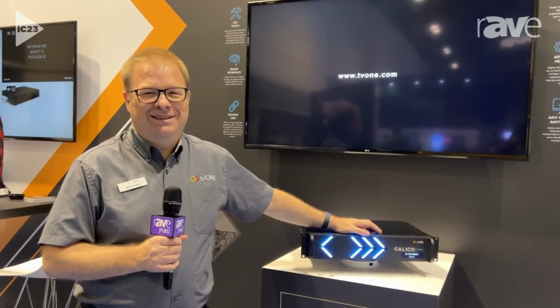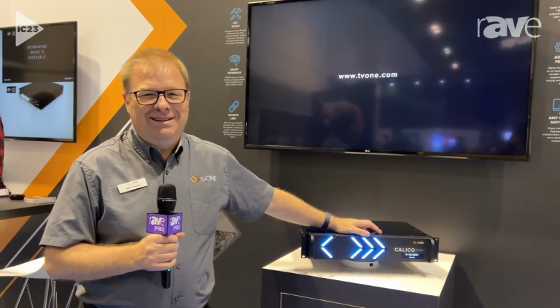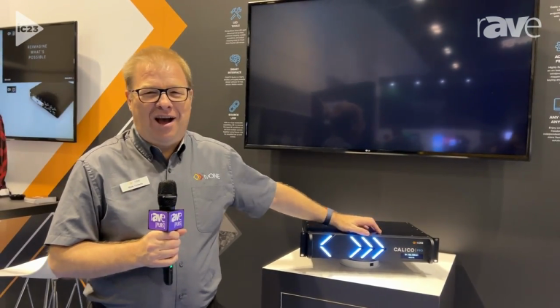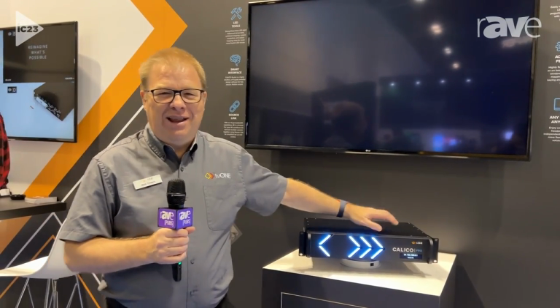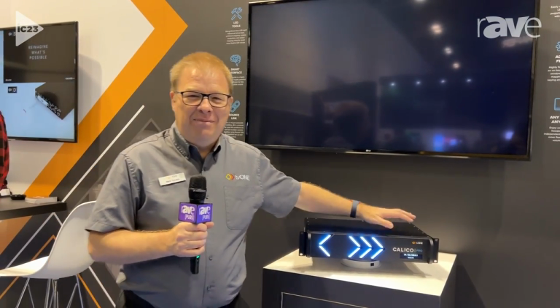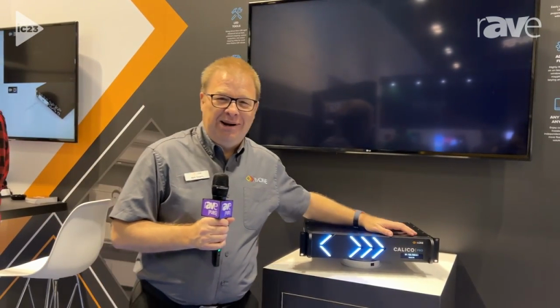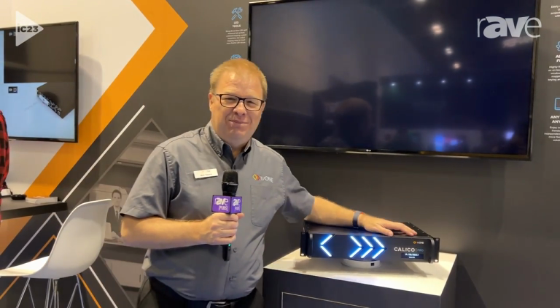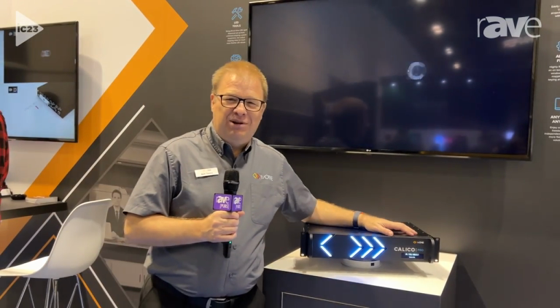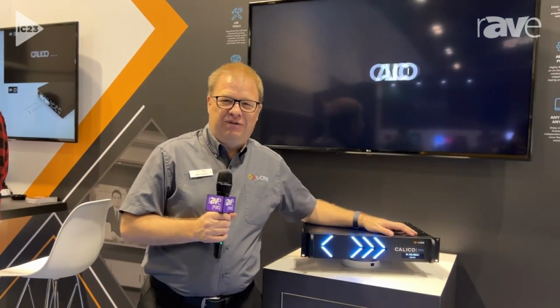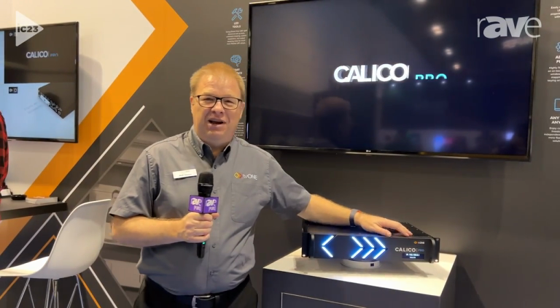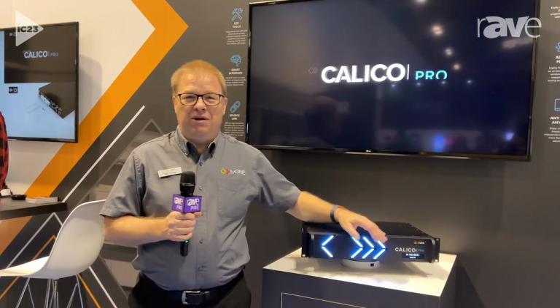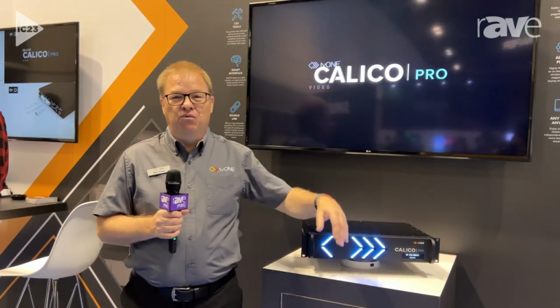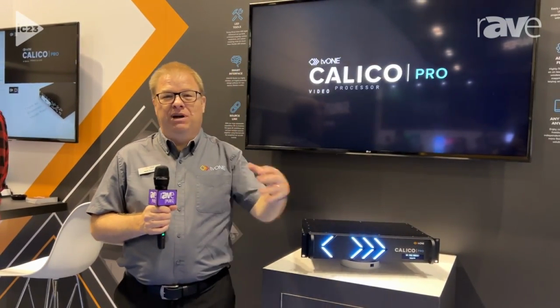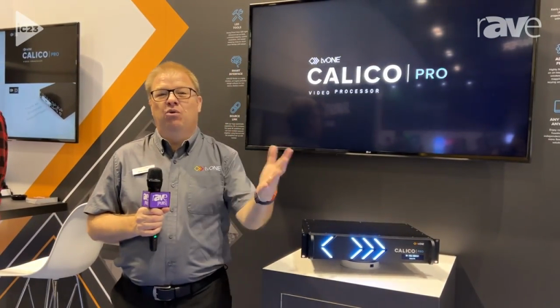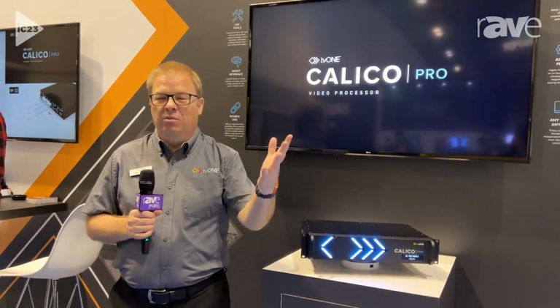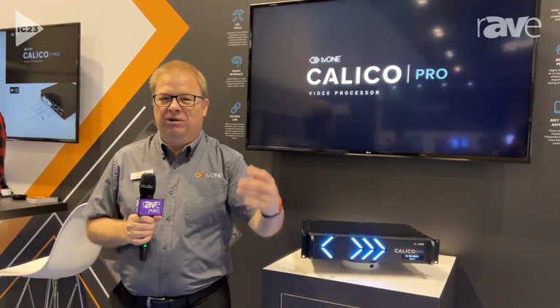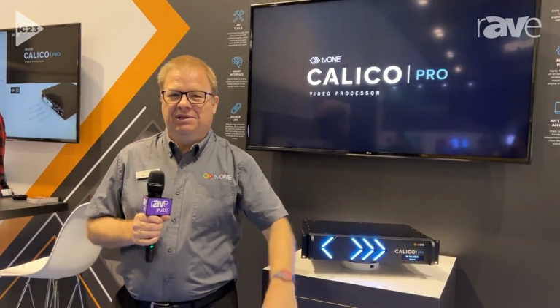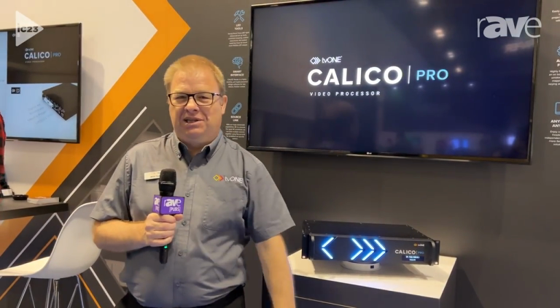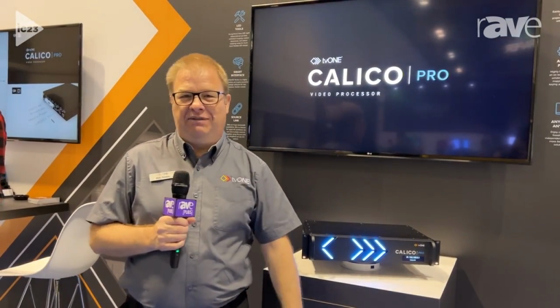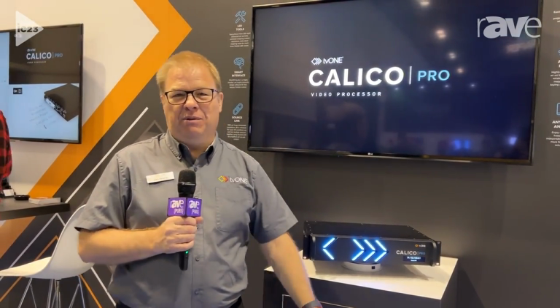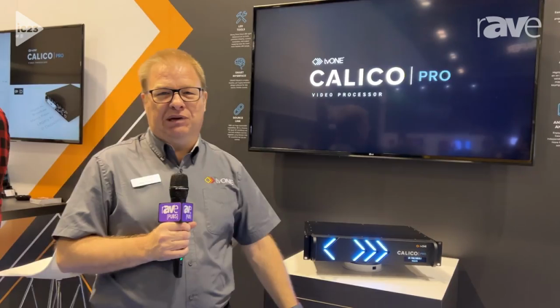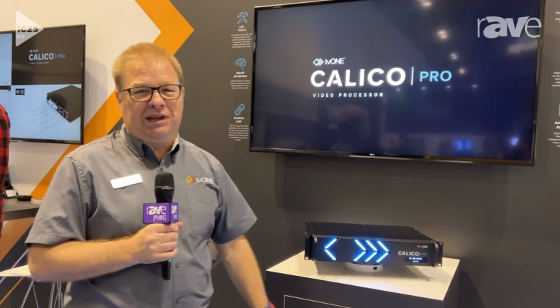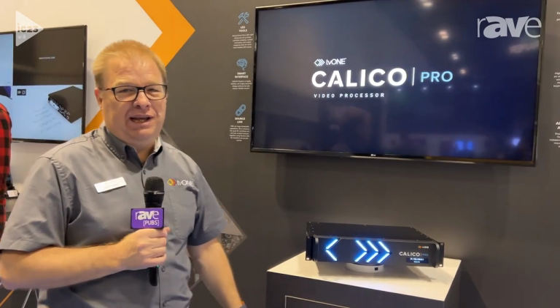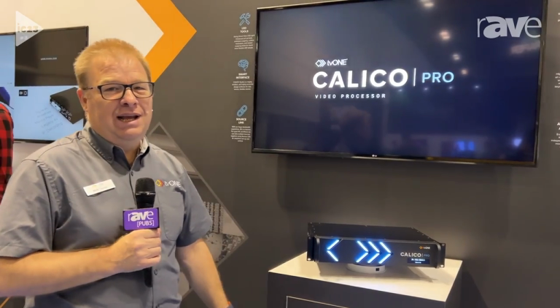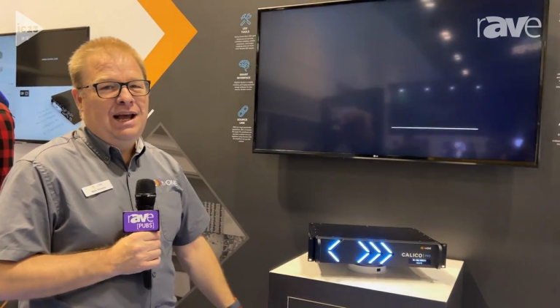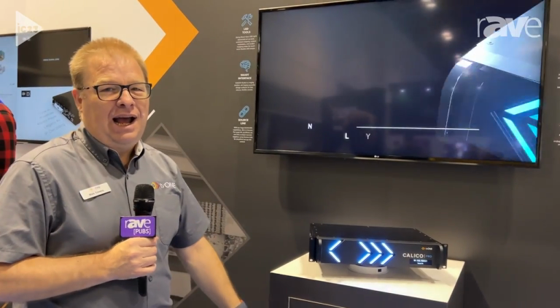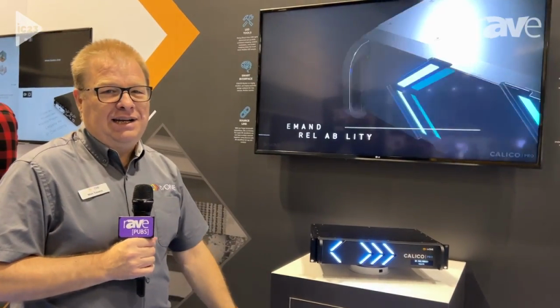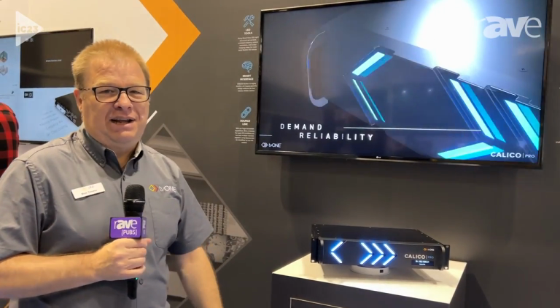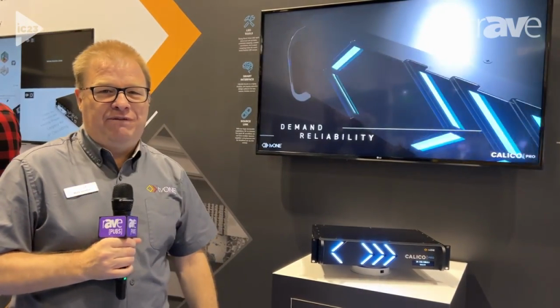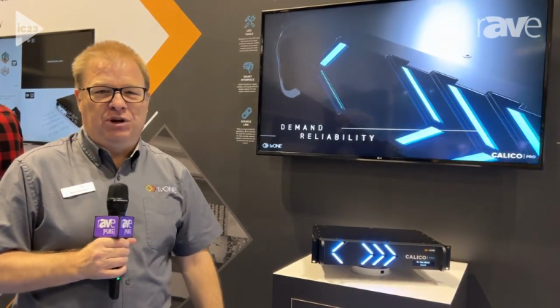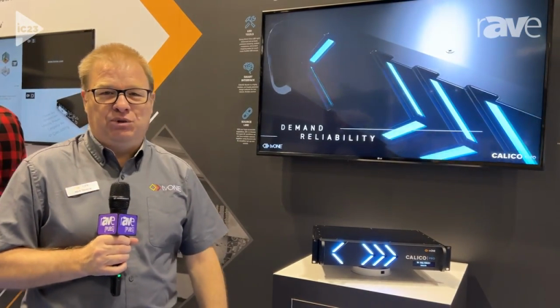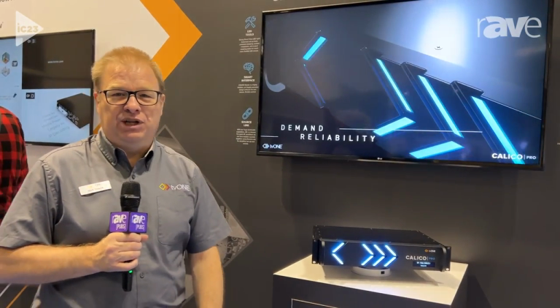Hi there, my name is Mark Trevina. A really warm welcome to the TV1 booth here at Infocom 2023.